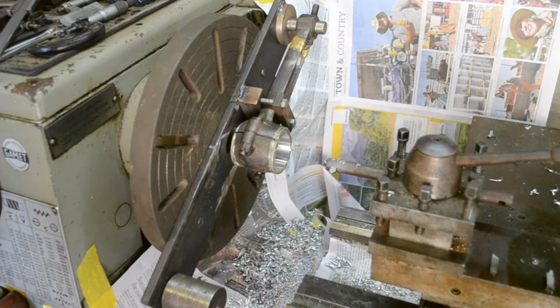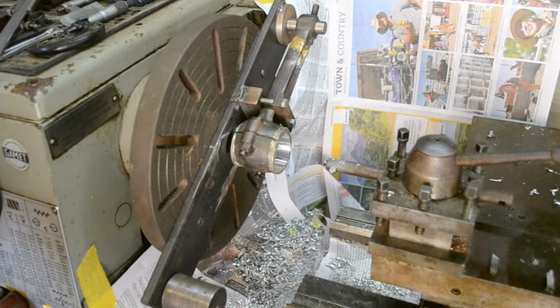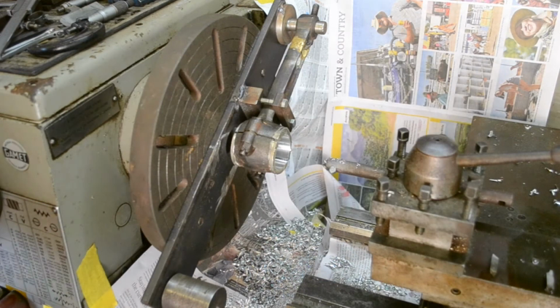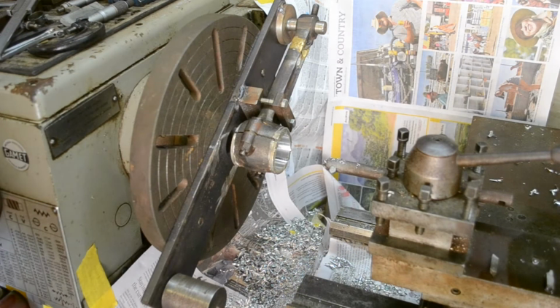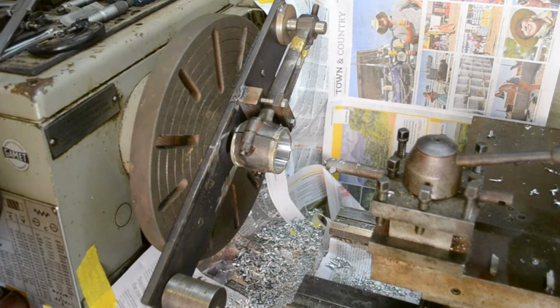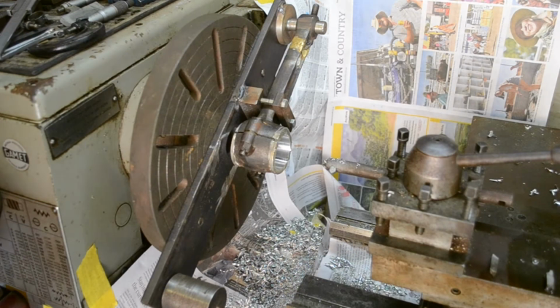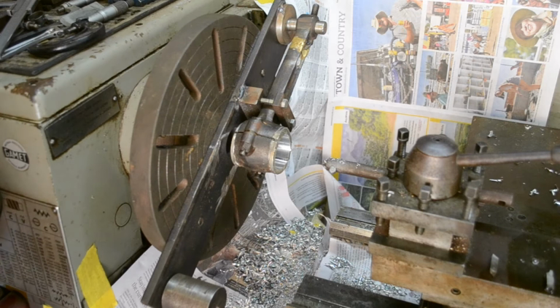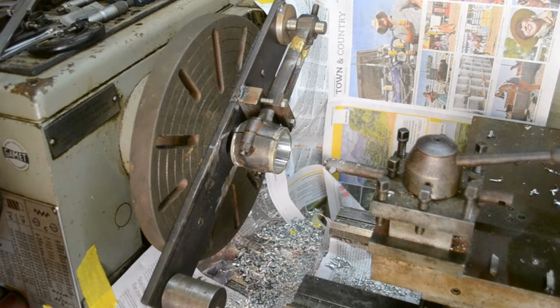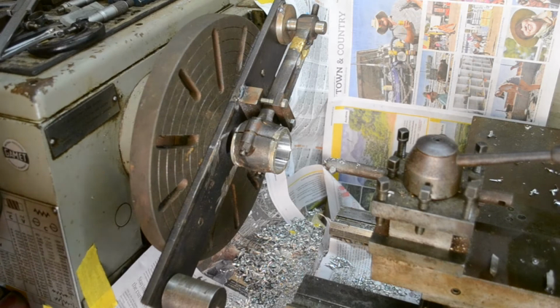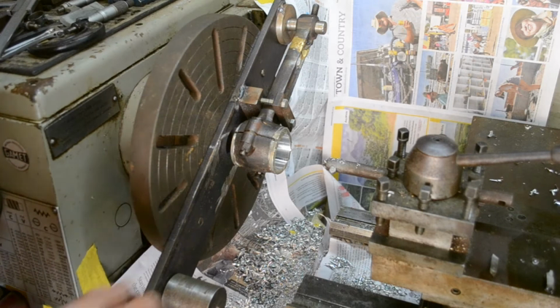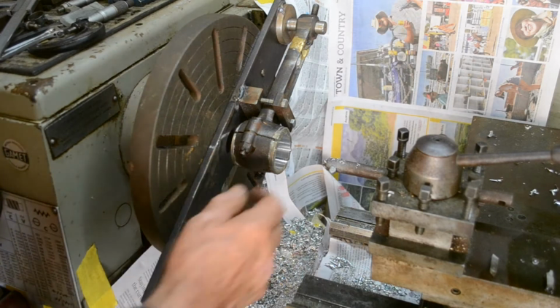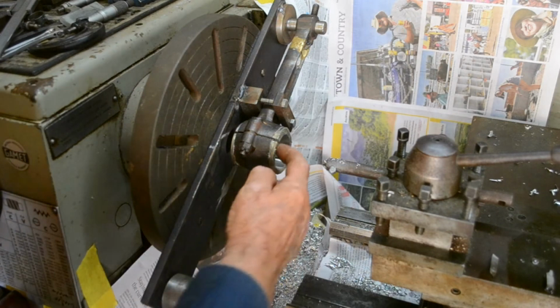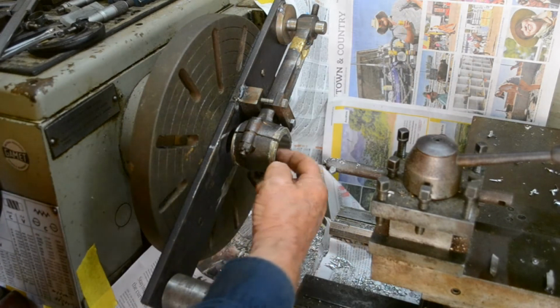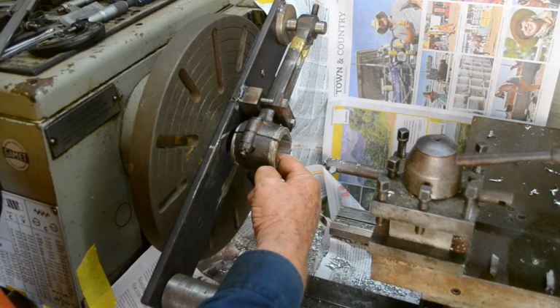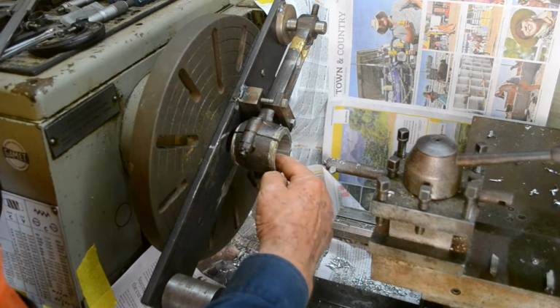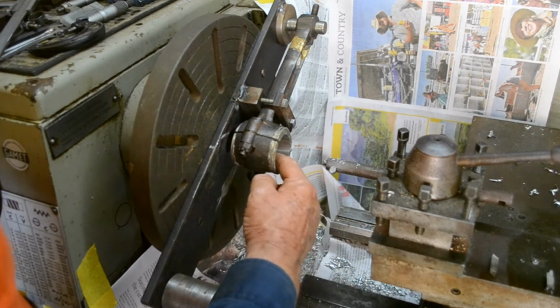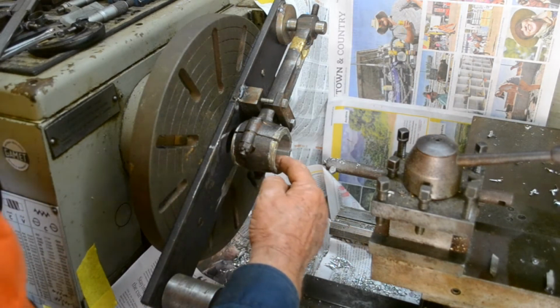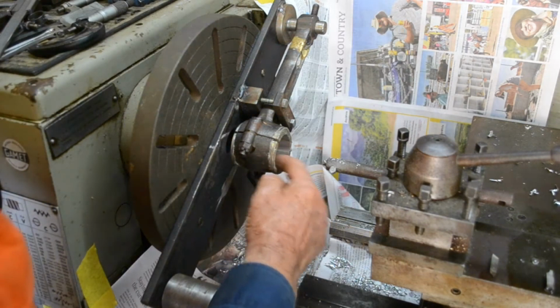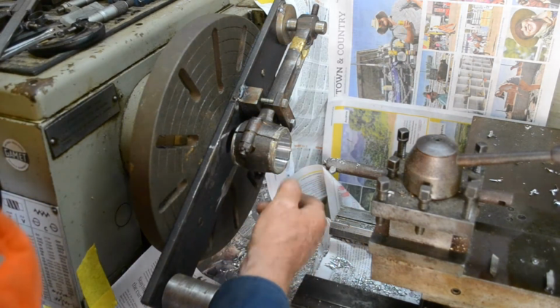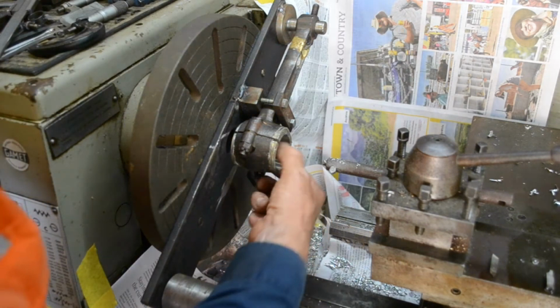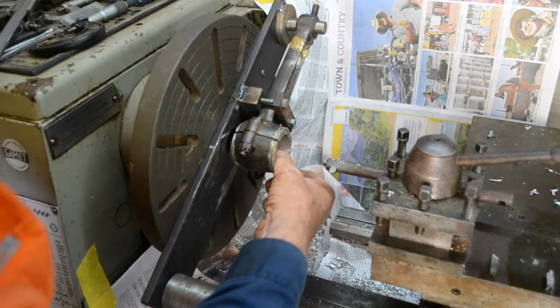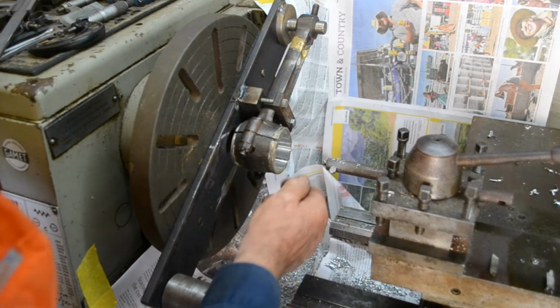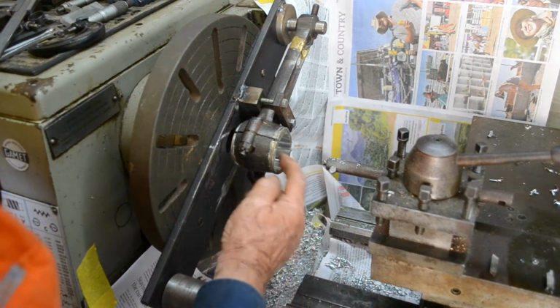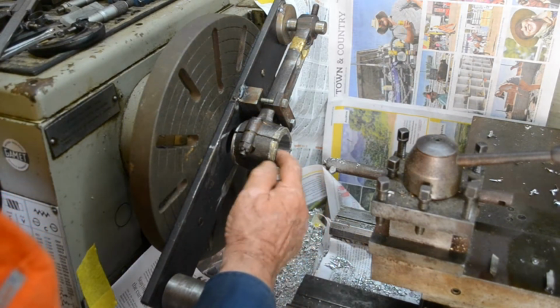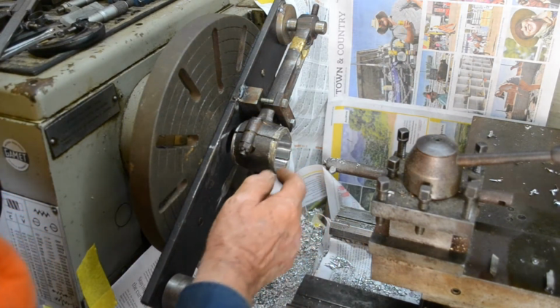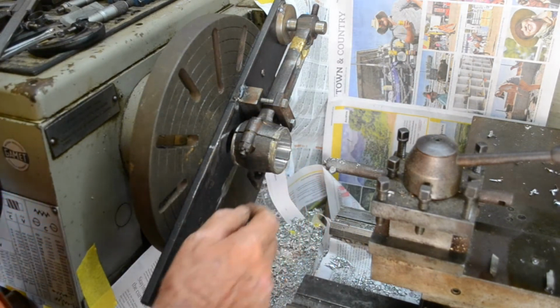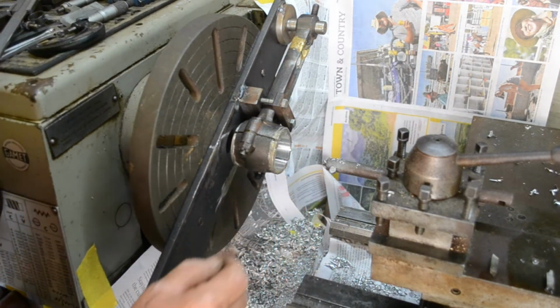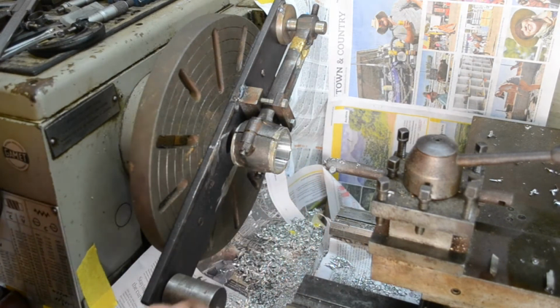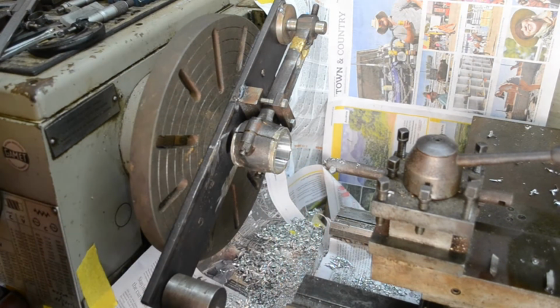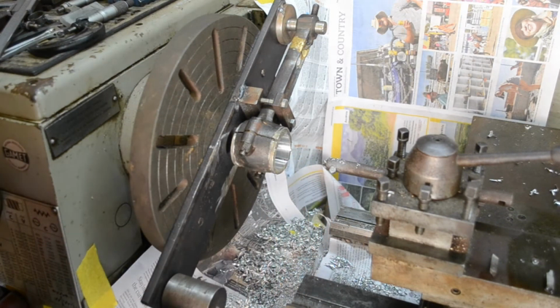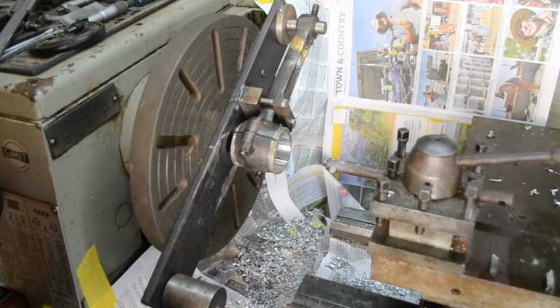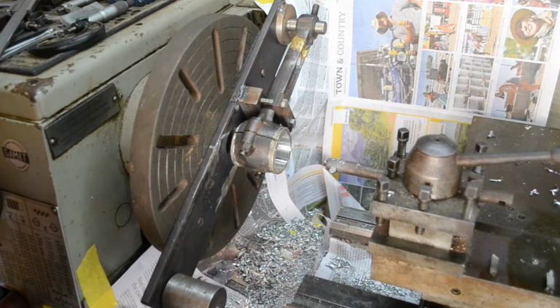Okay, there we are. We've finished the size here — nice finish on it, that's all we need.